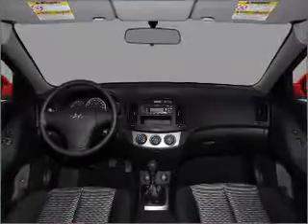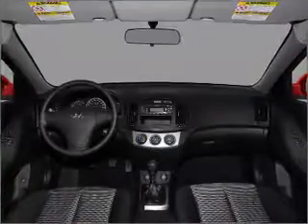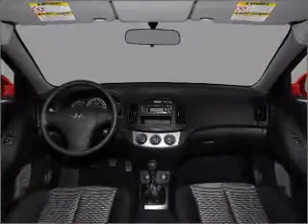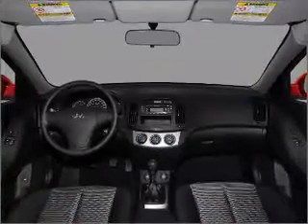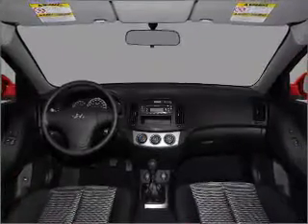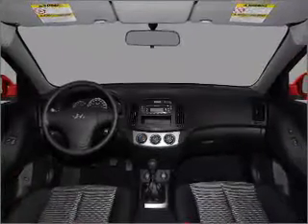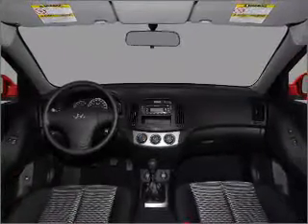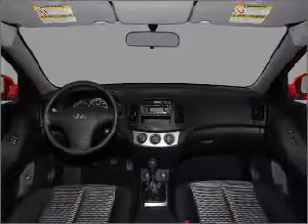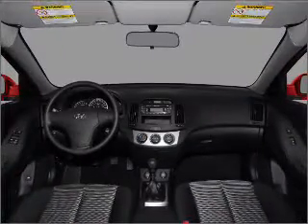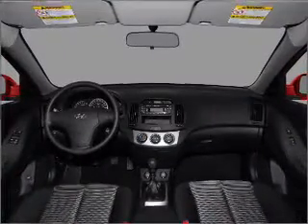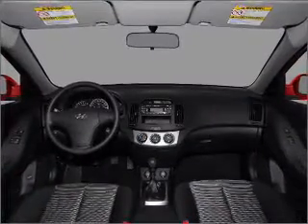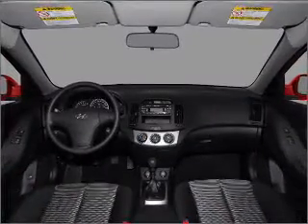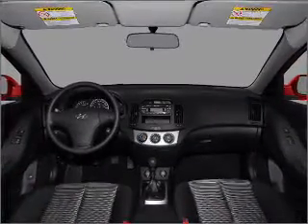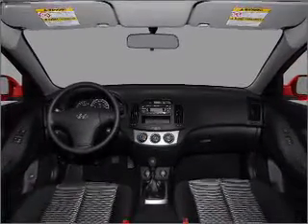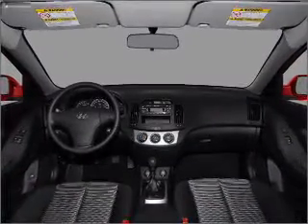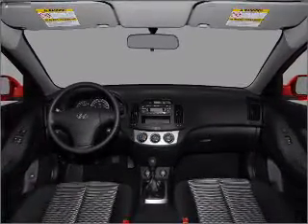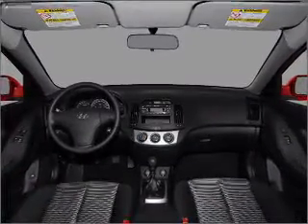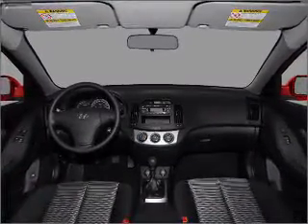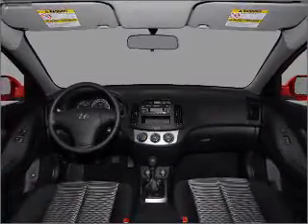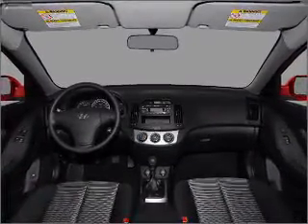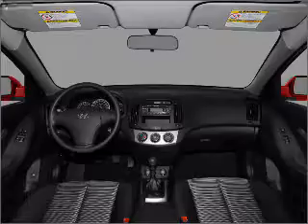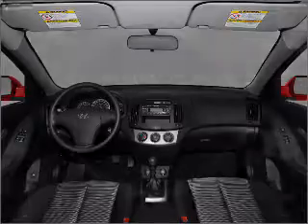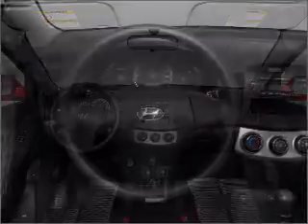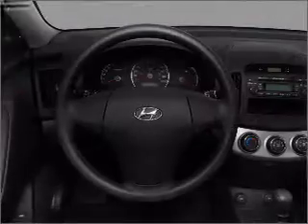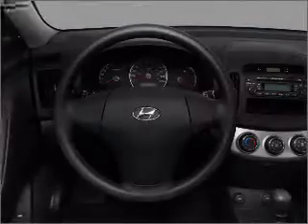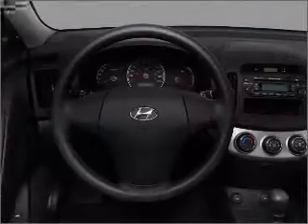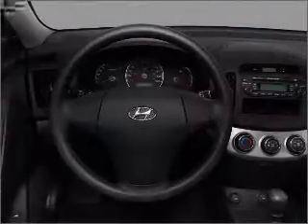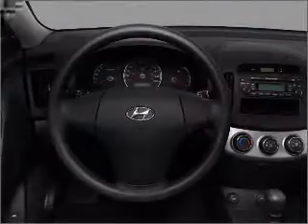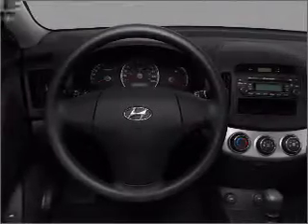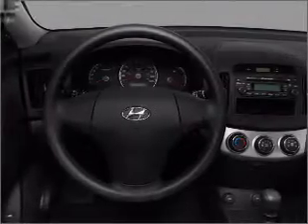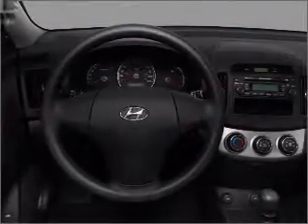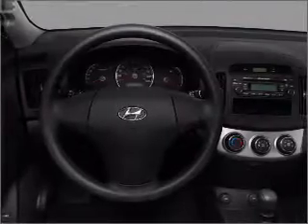Front ventilated disc brakes, passenger airbag, side airbag, and curtain head airbags.